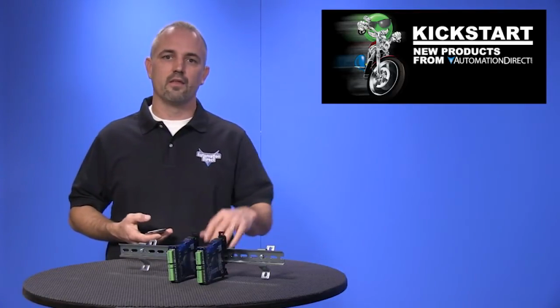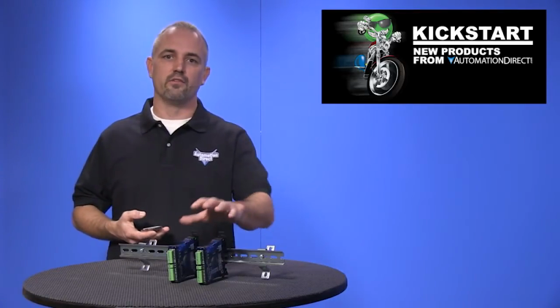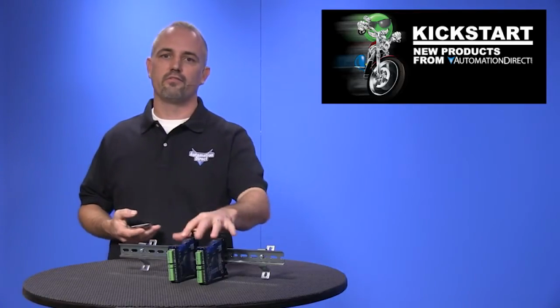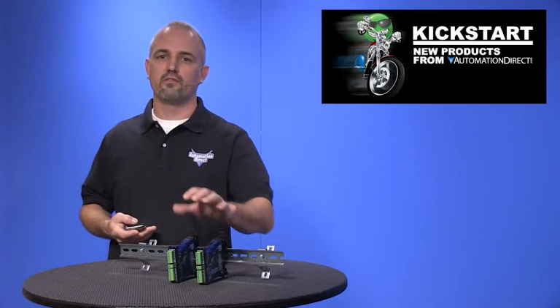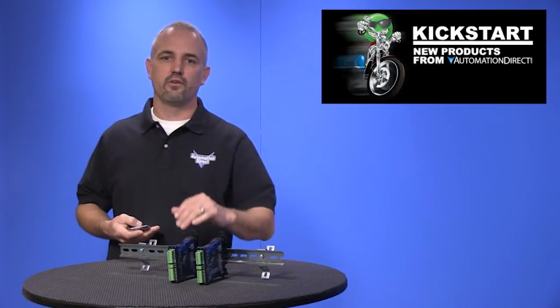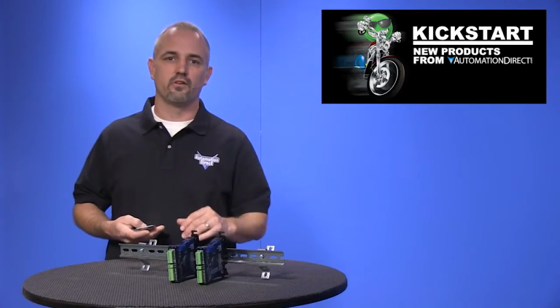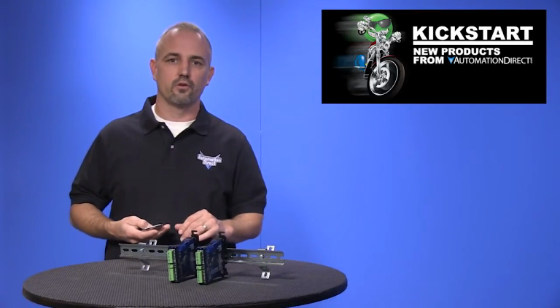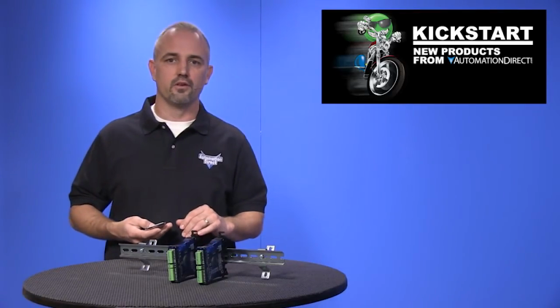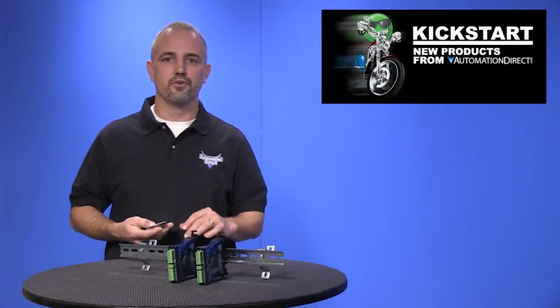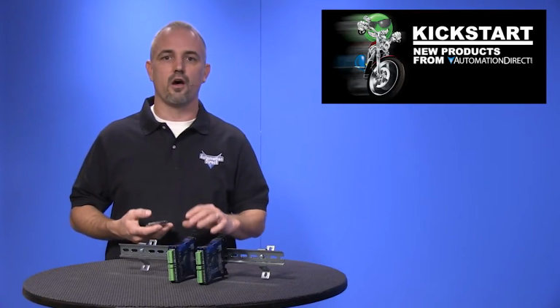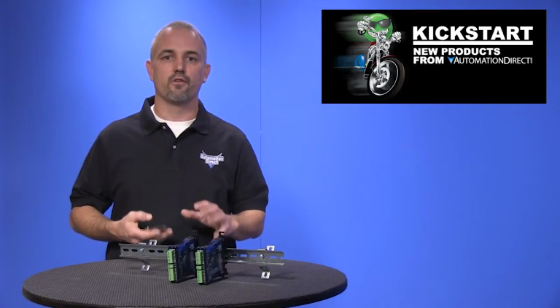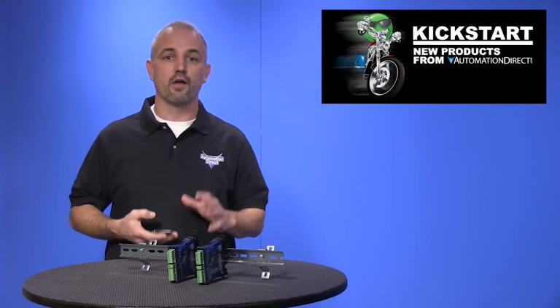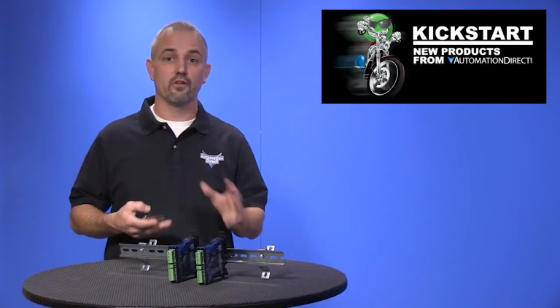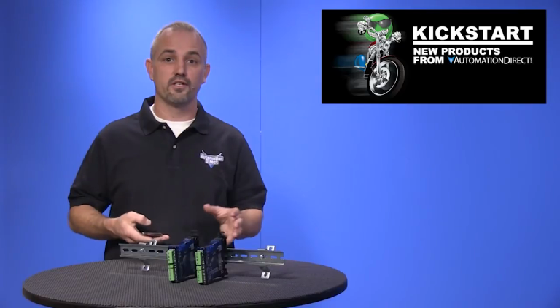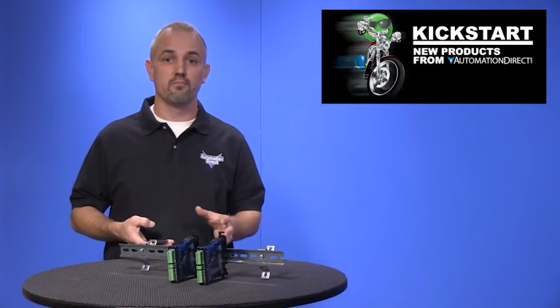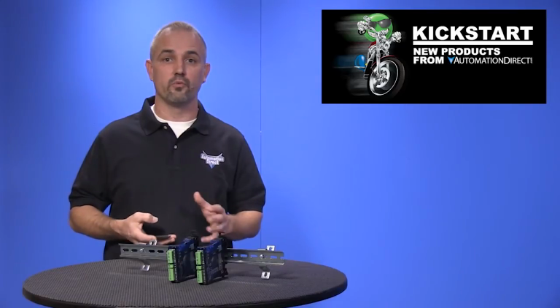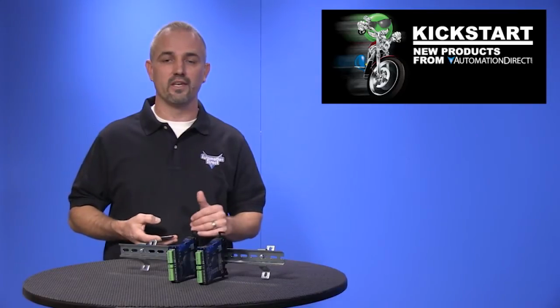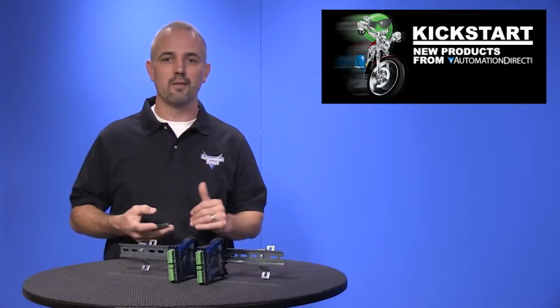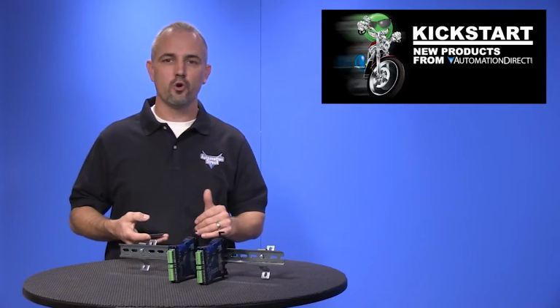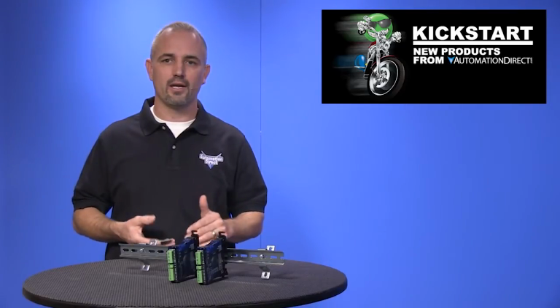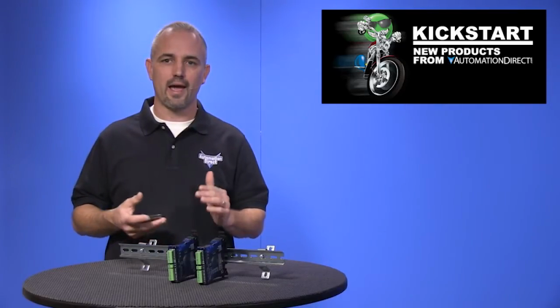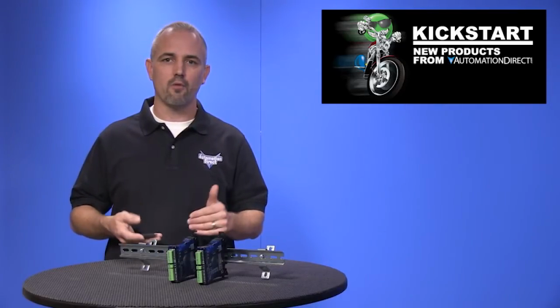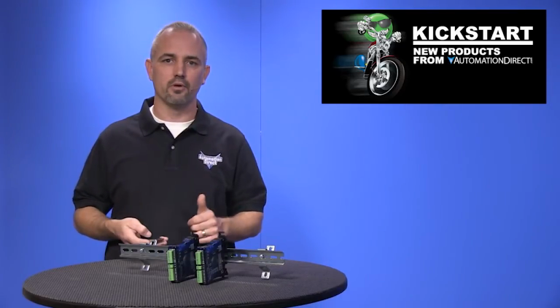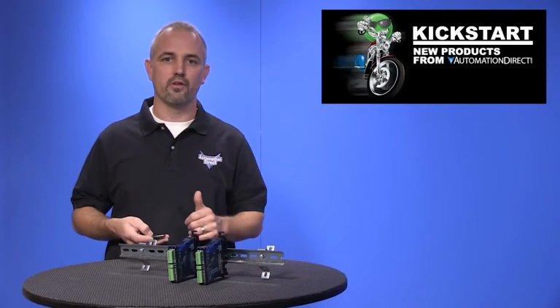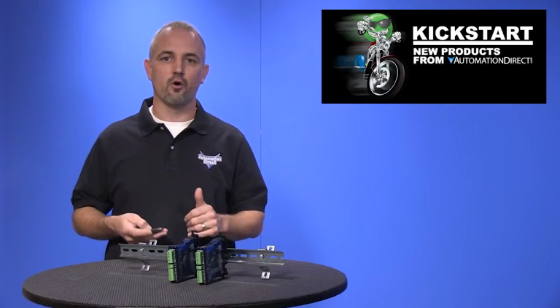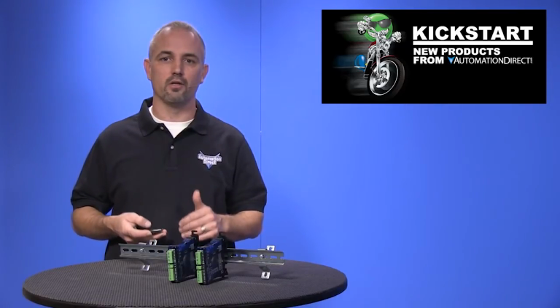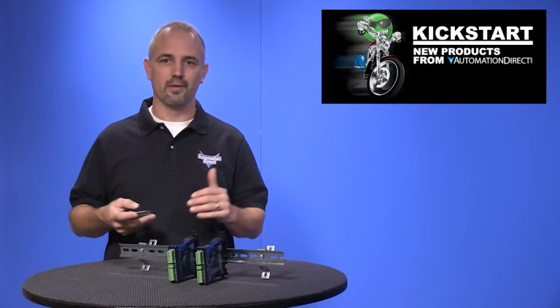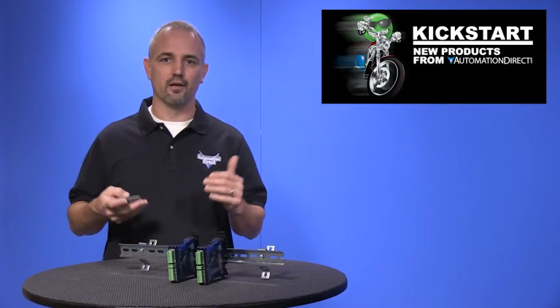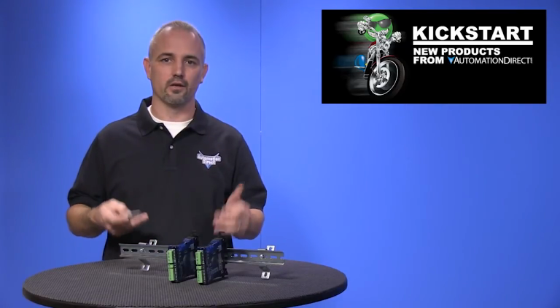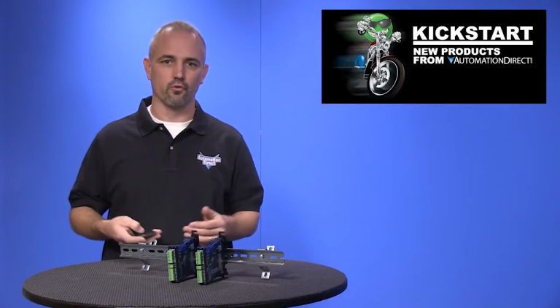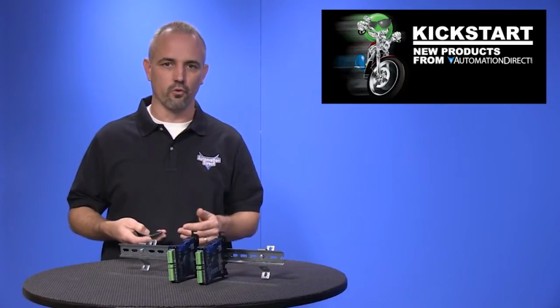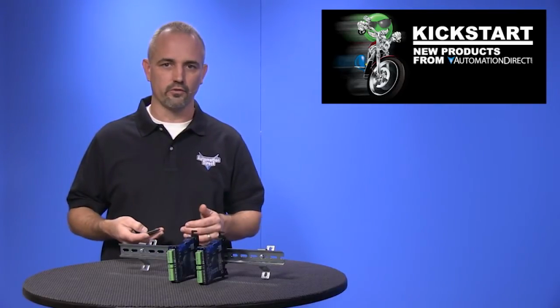These FC series signal conditioners offer isolation between the input and output to help eliminate electrical noise.